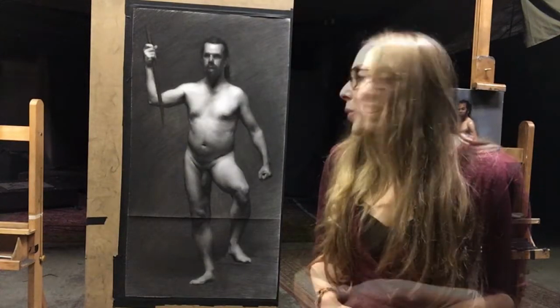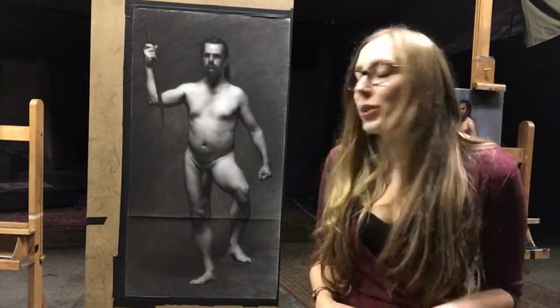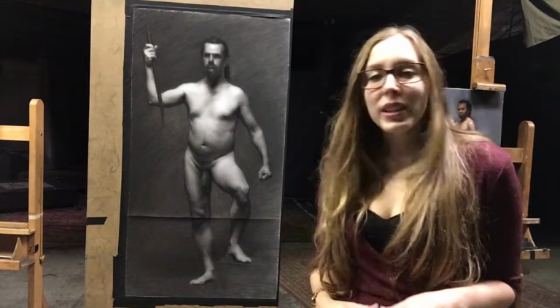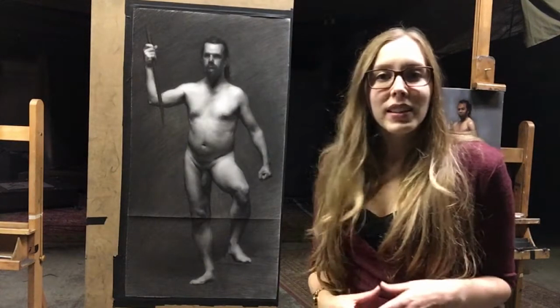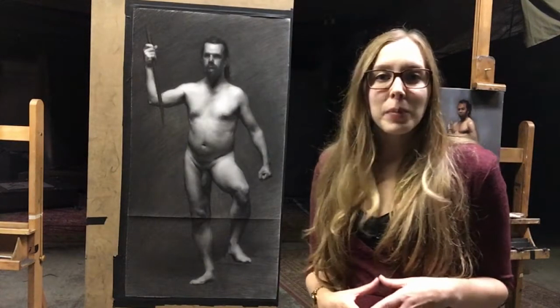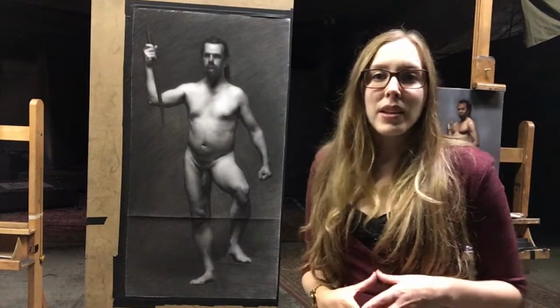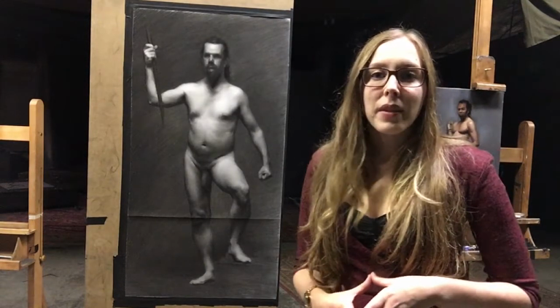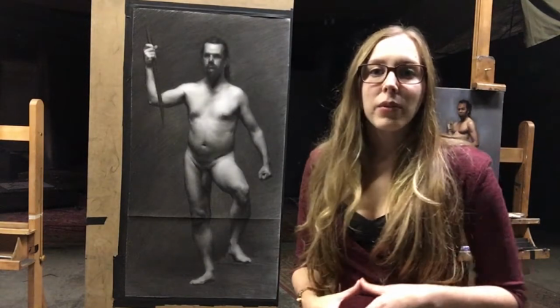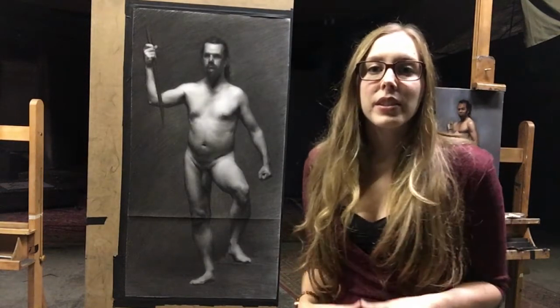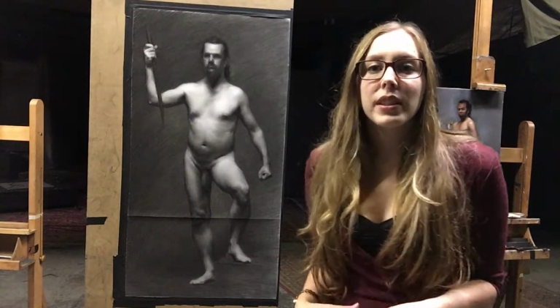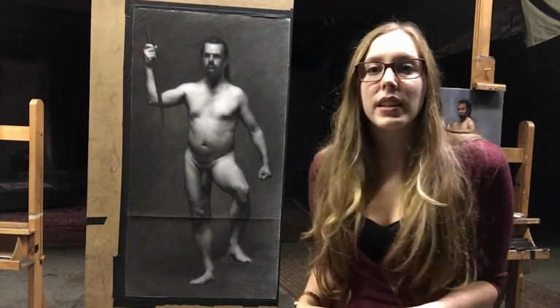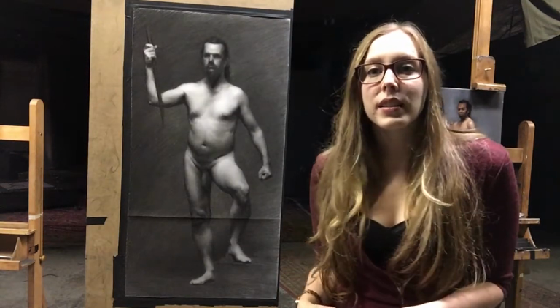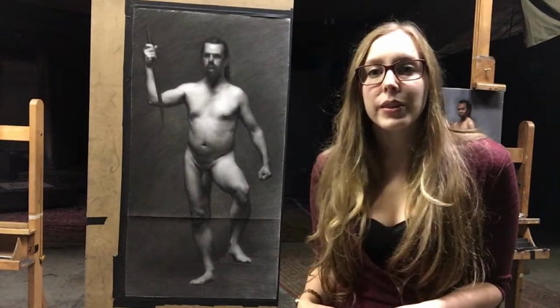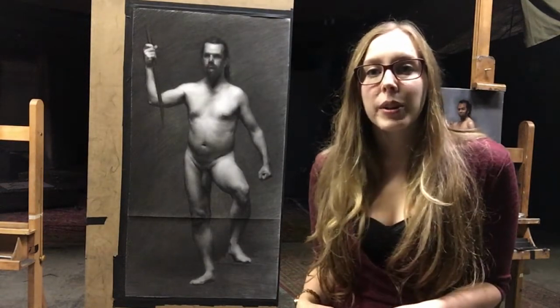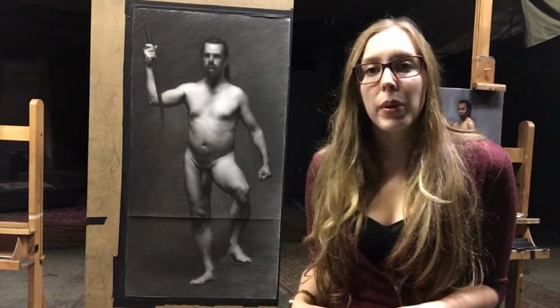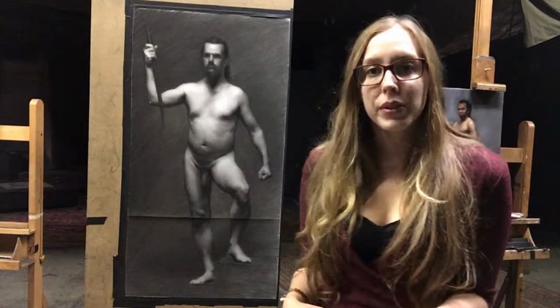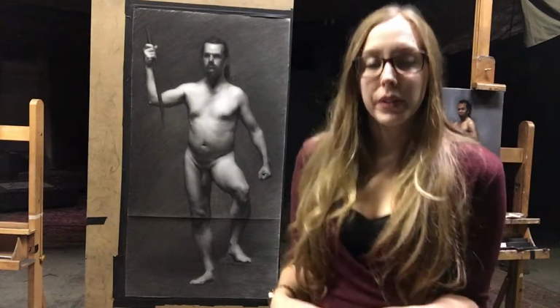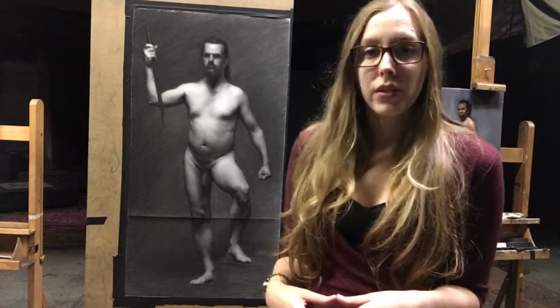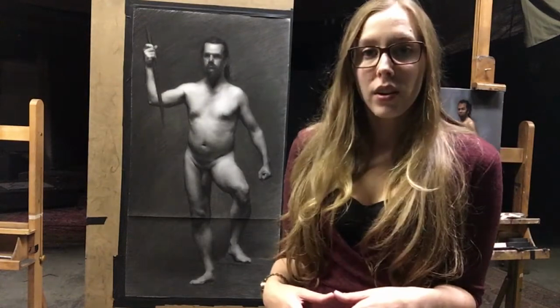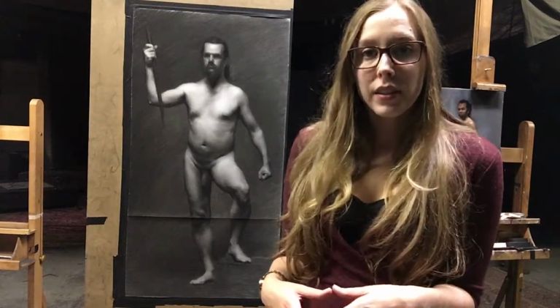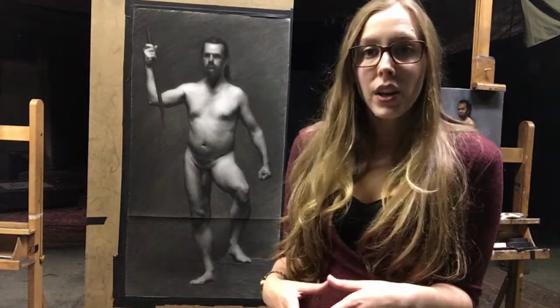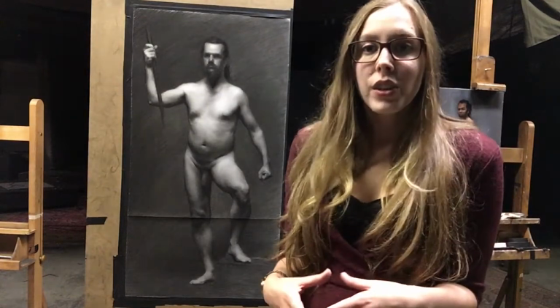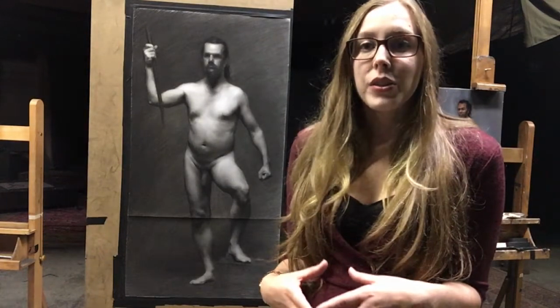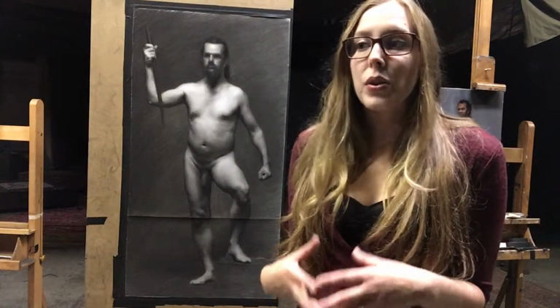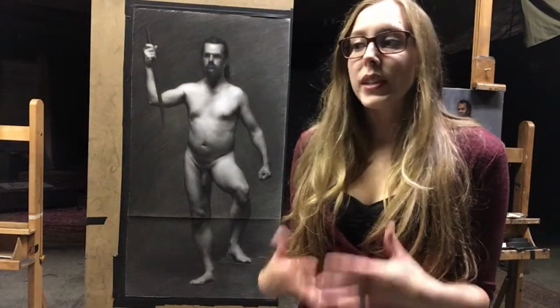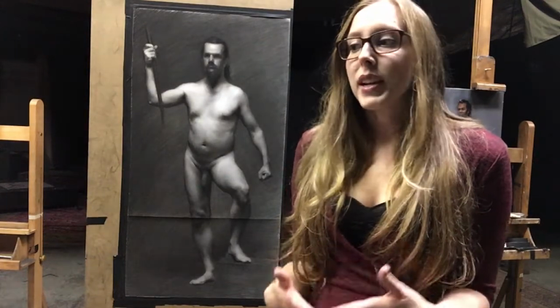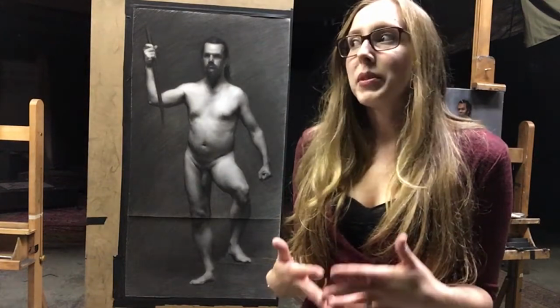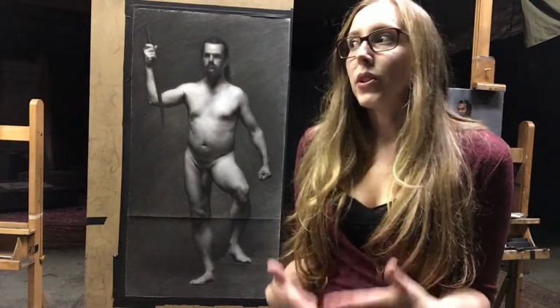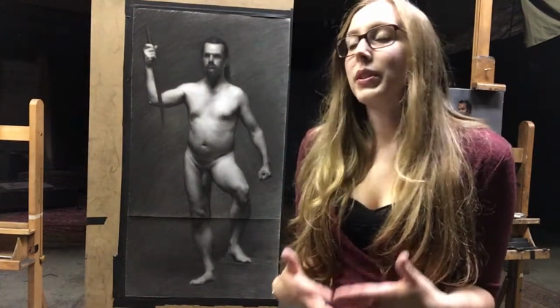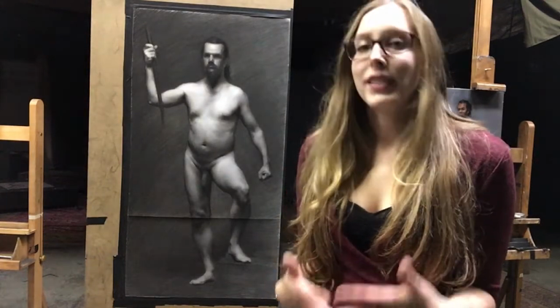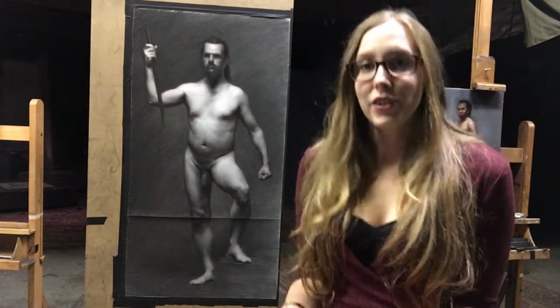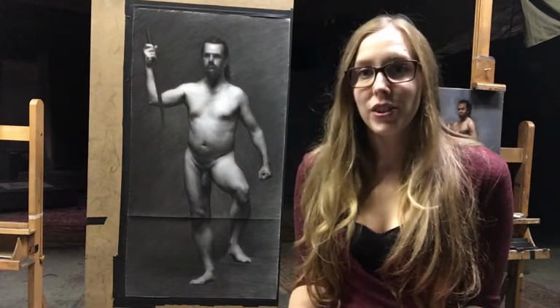We only spent five weeks on these long-pose figure drawings, so time is always an issue.